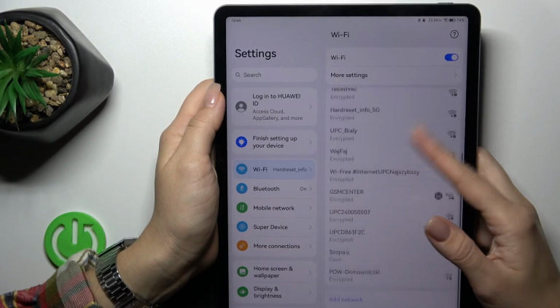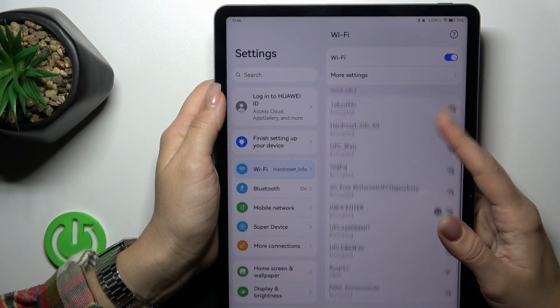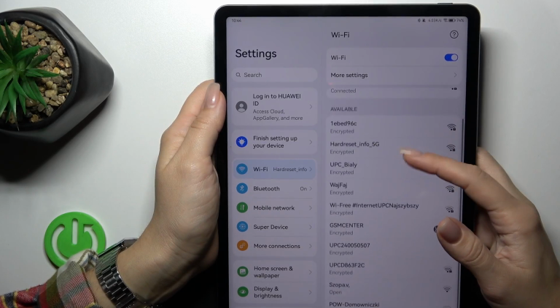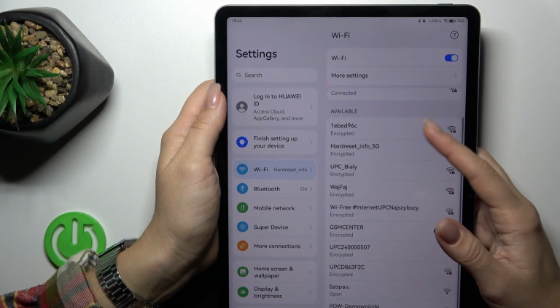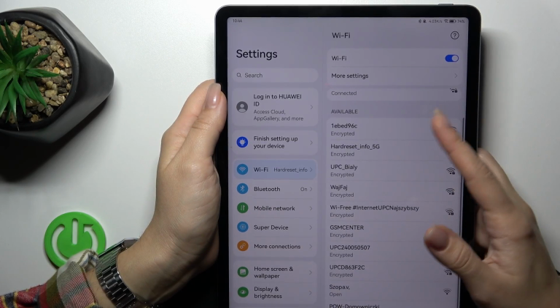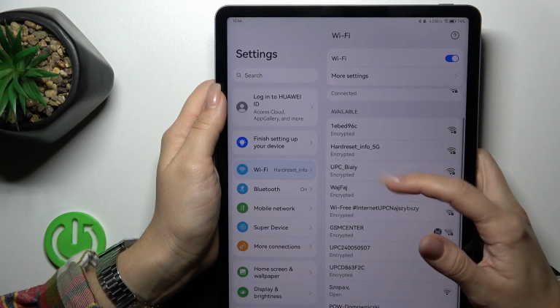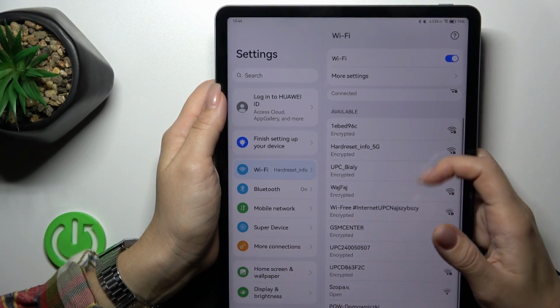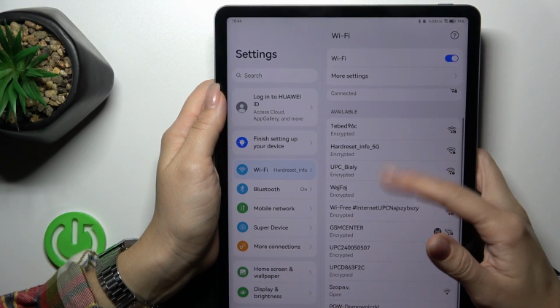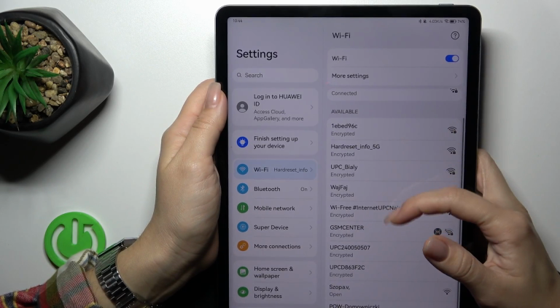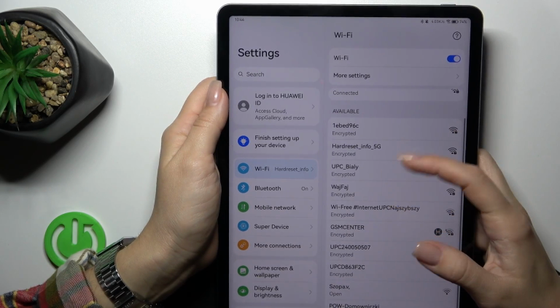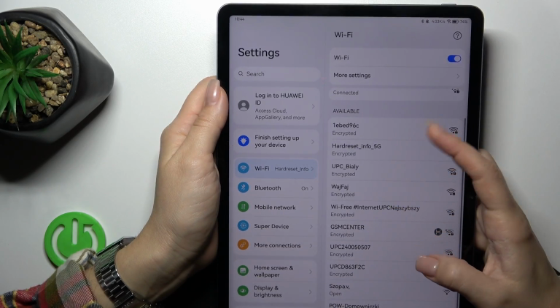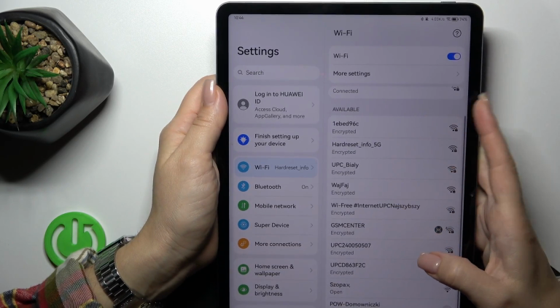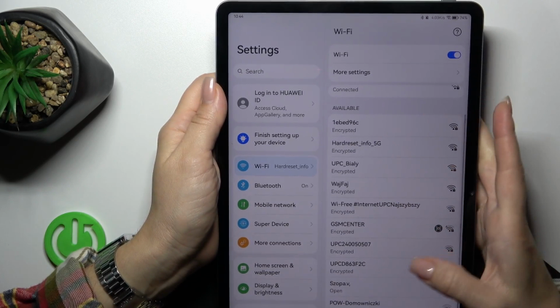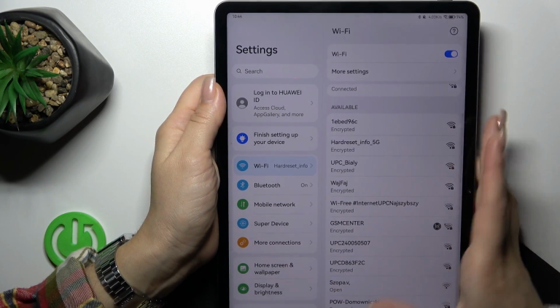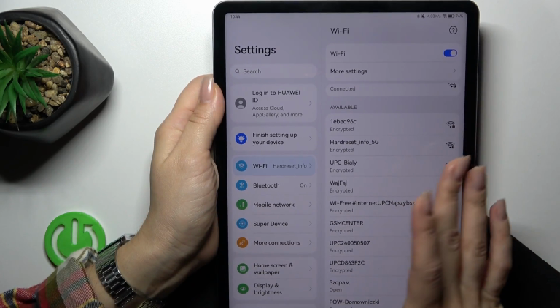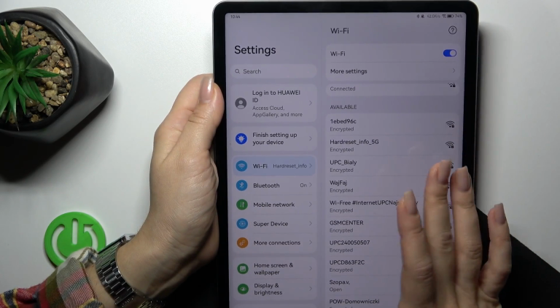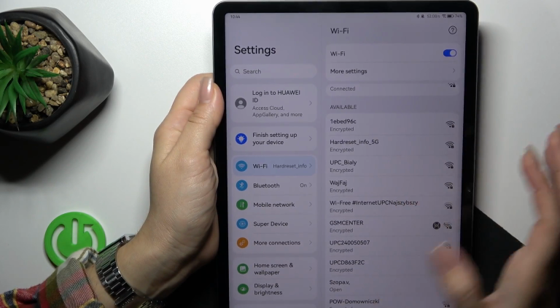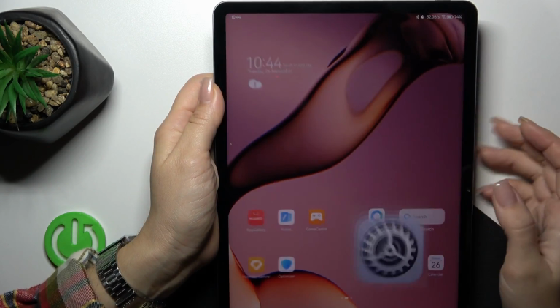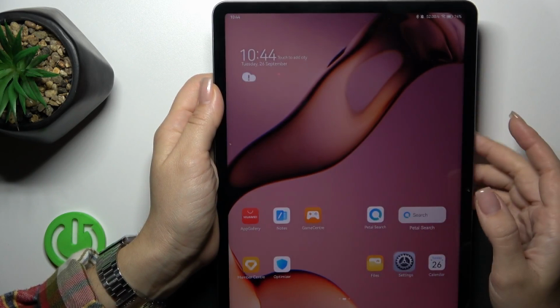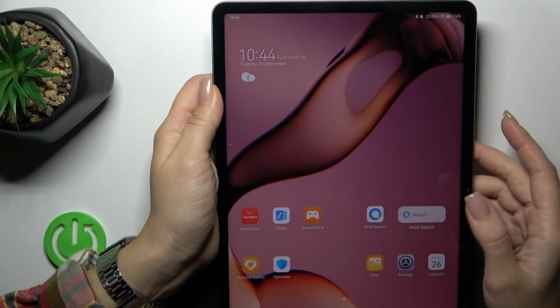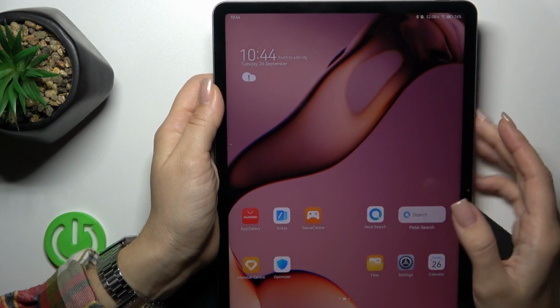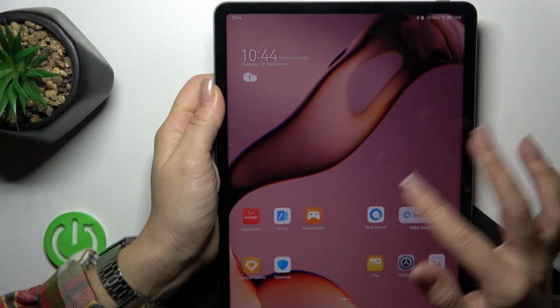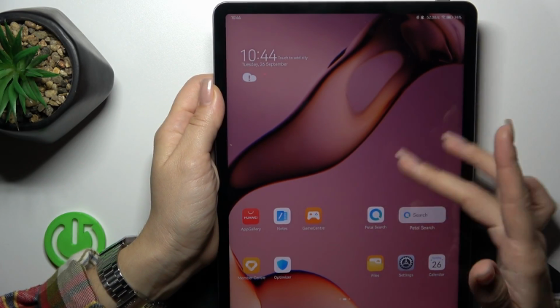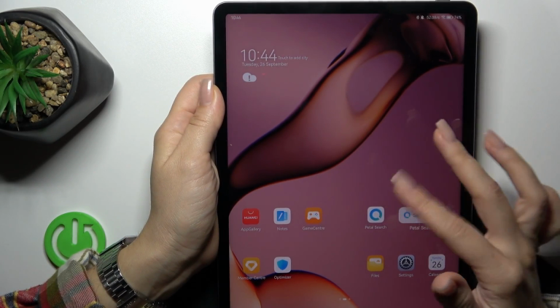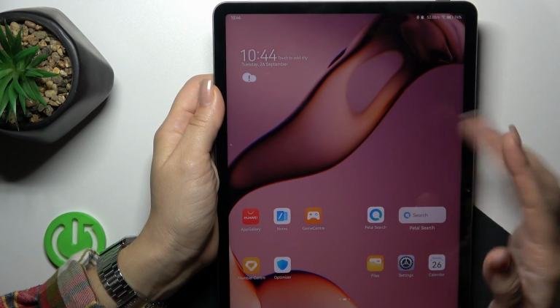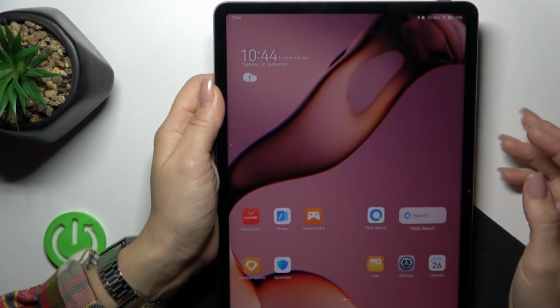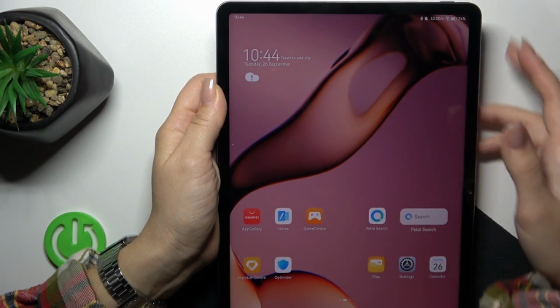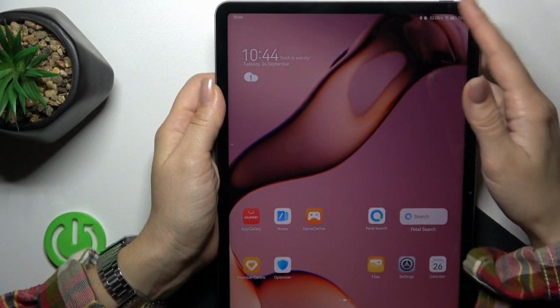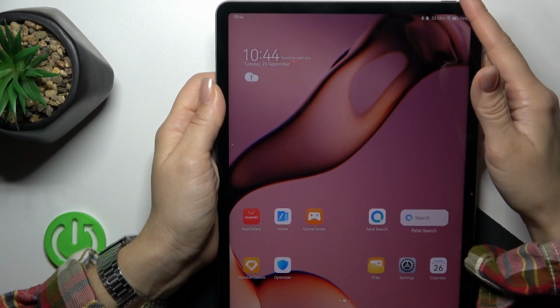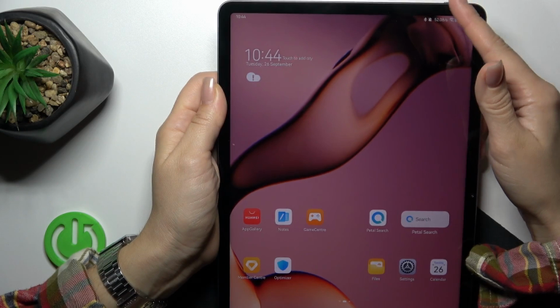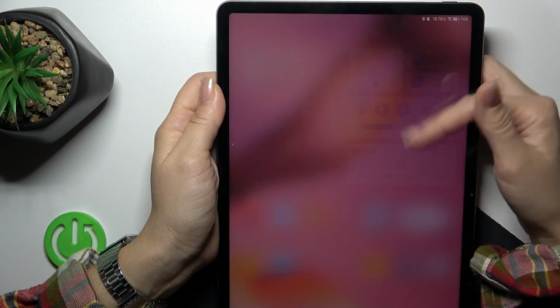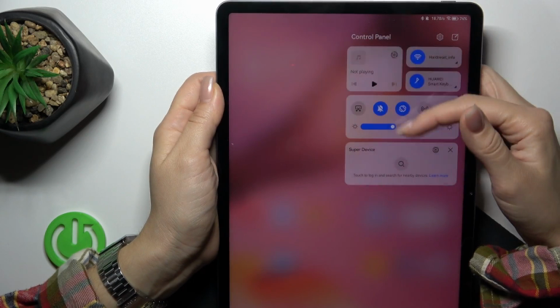In the same way you can use another network — just enter the password and tap connect. After that you can switch between these networks.